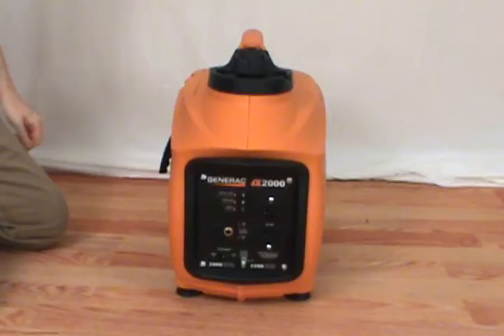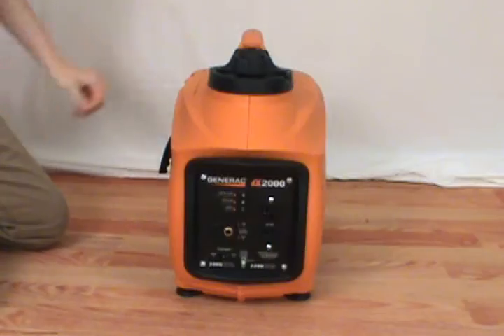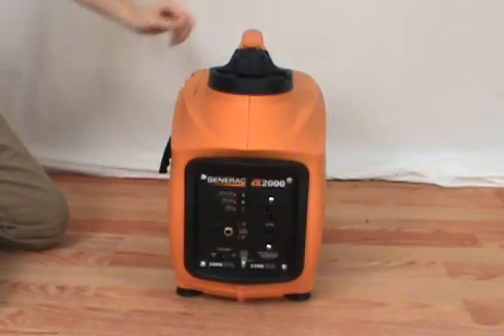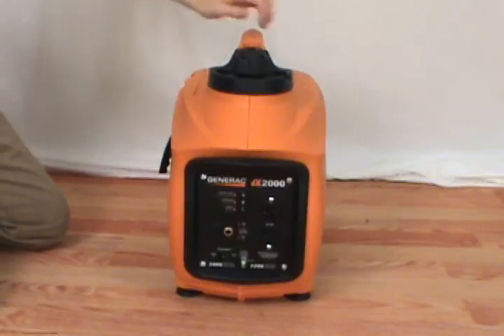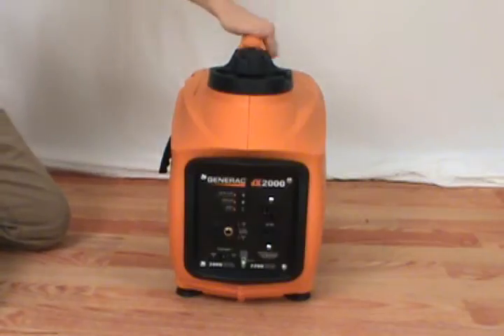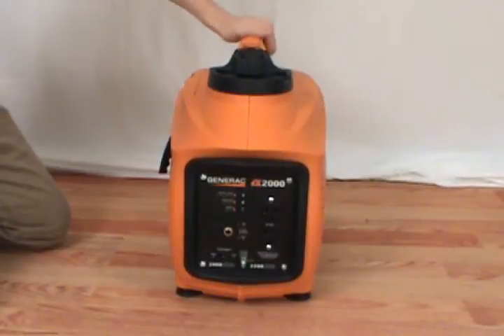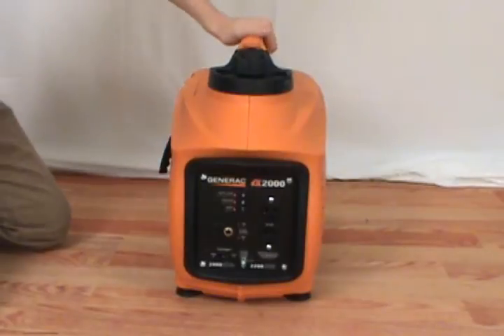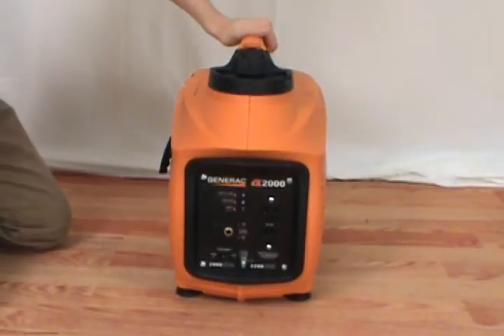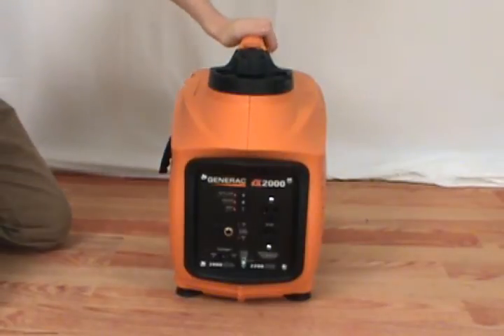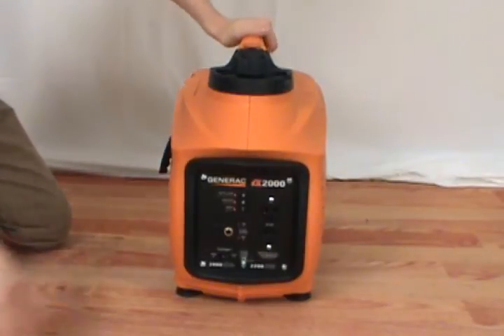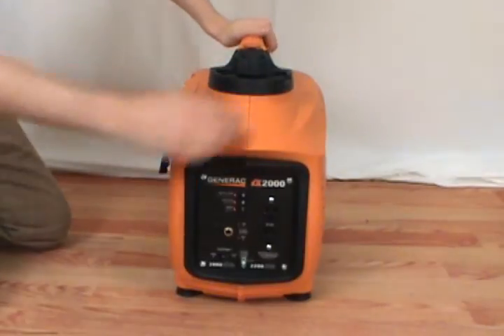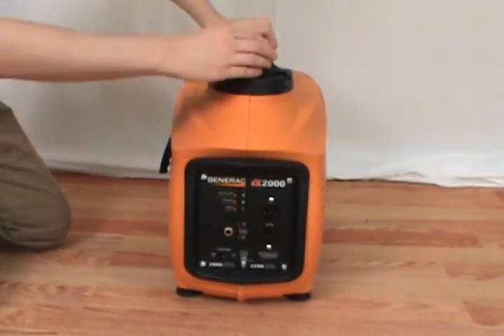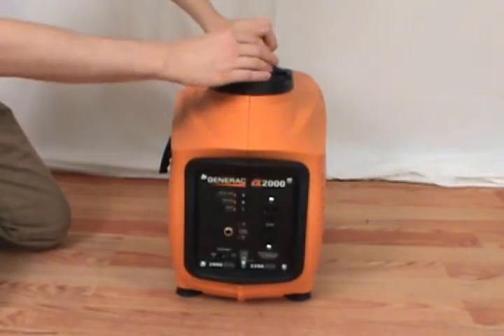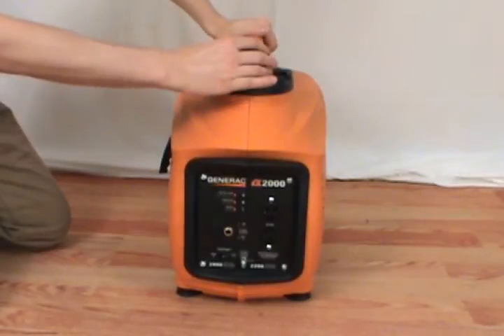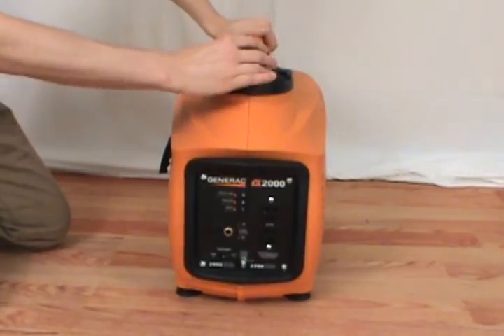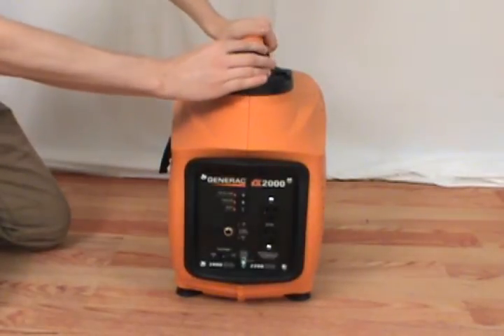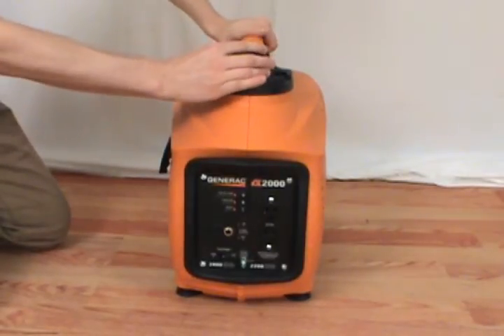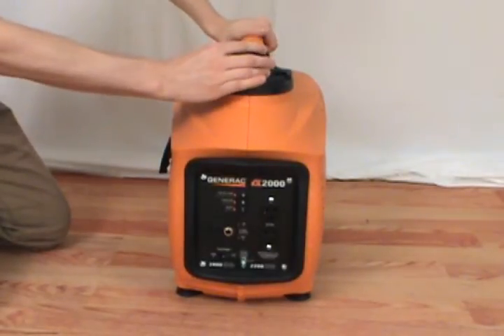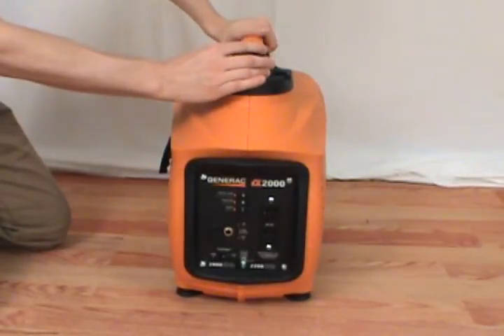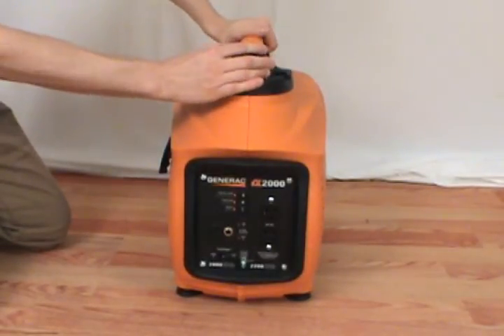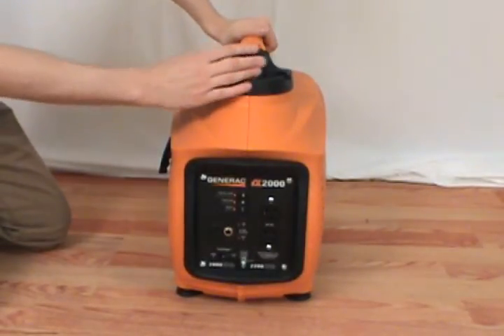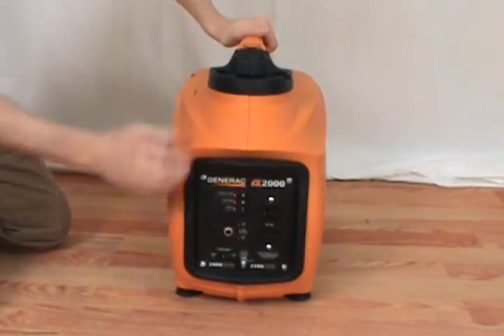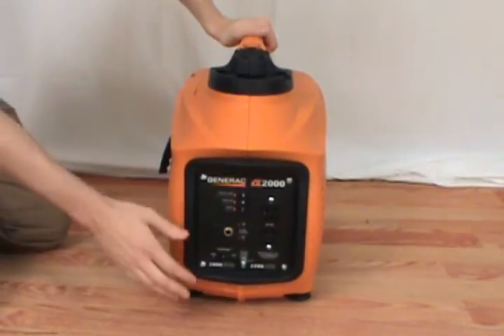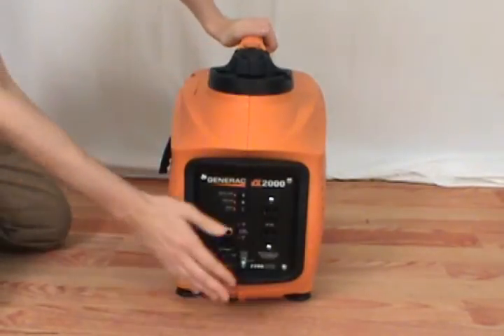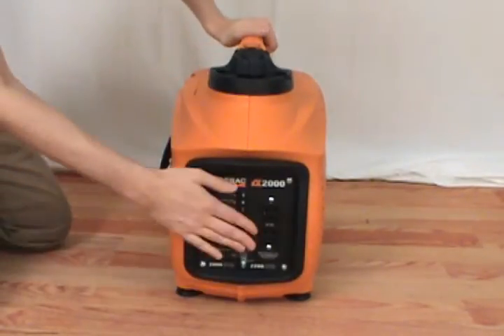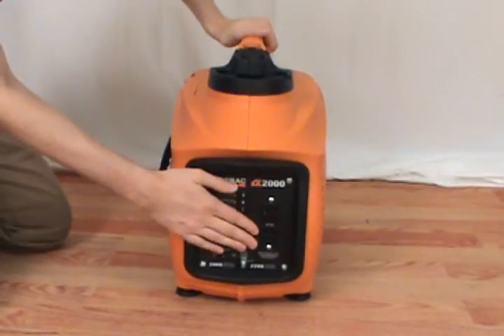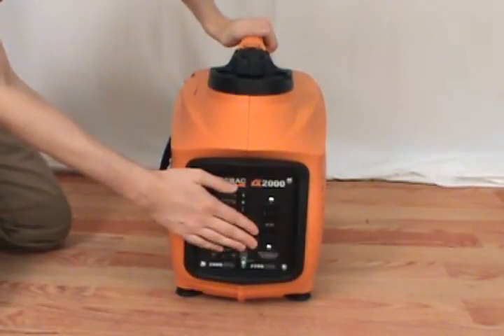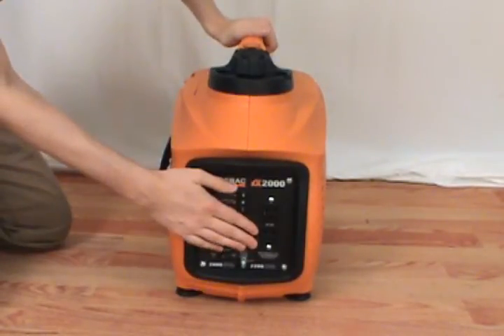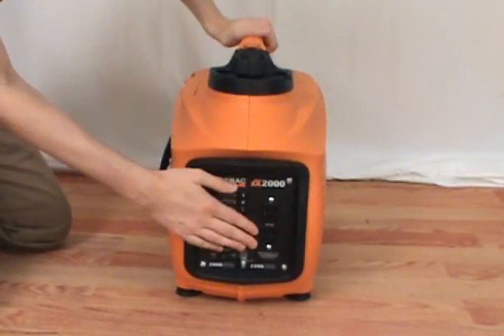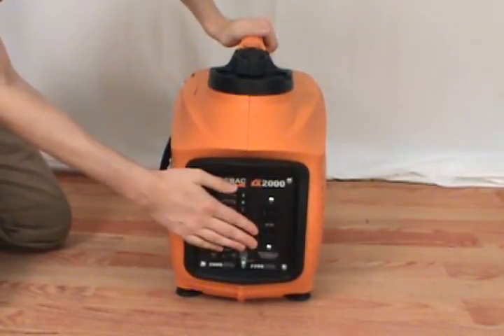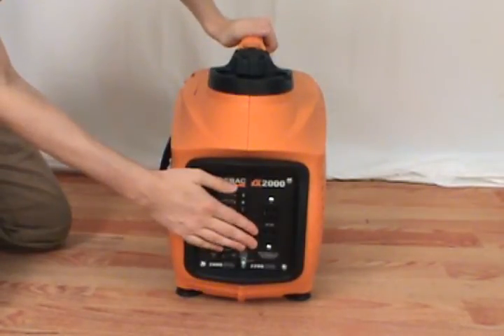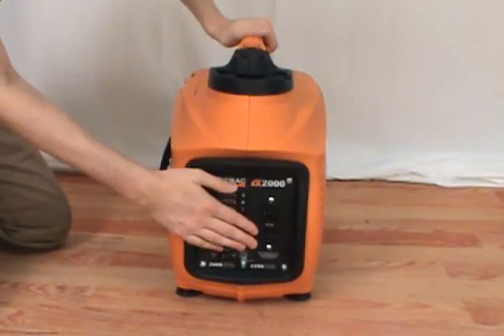Before servicing your generator, make sure the power switch is turned off and that you have unplugged all electrical cords.